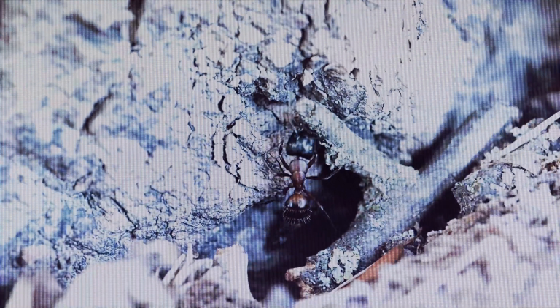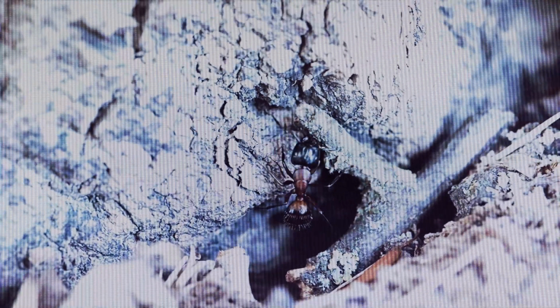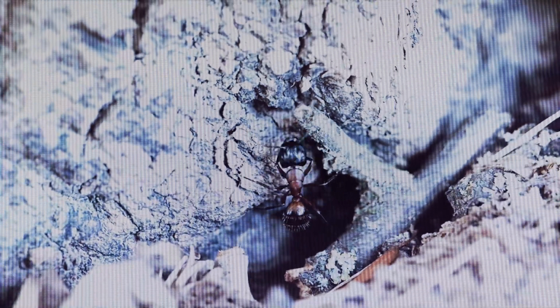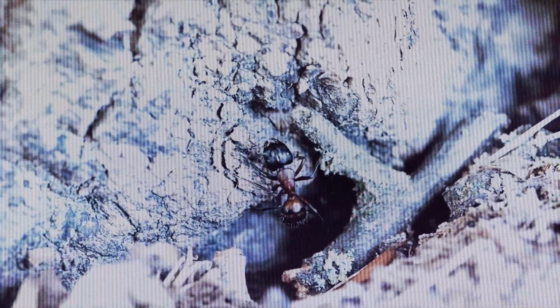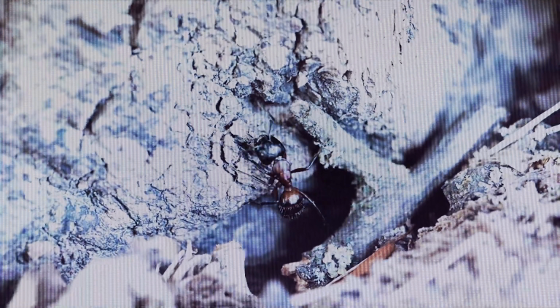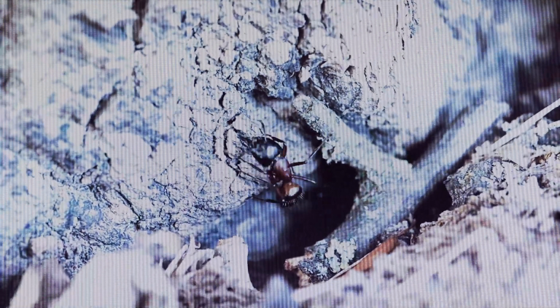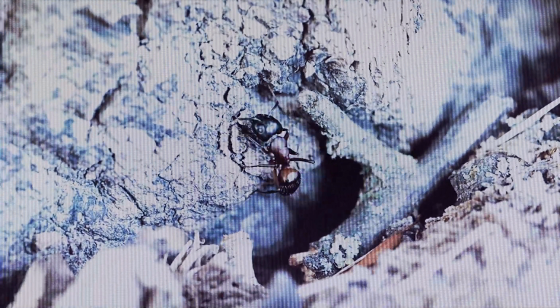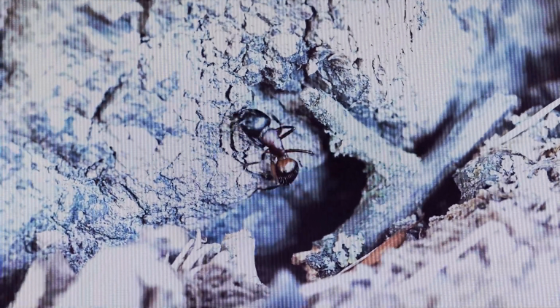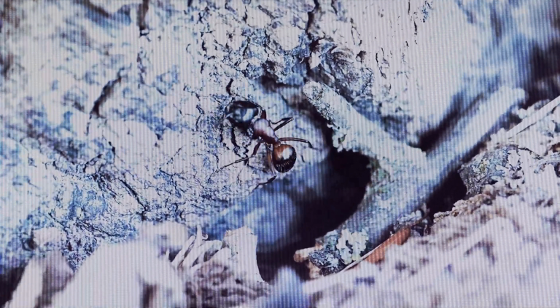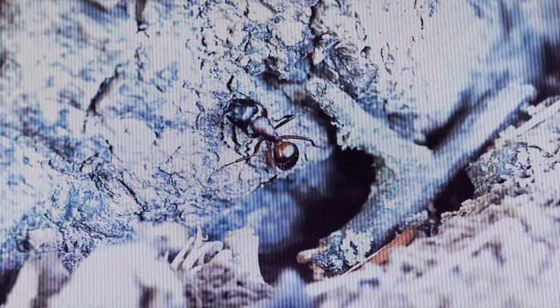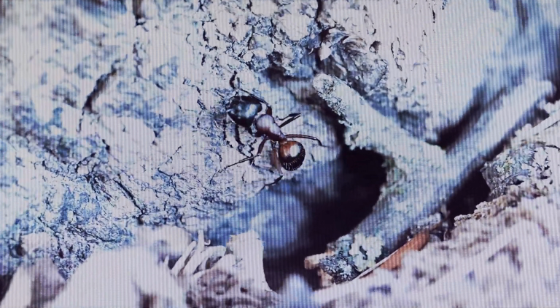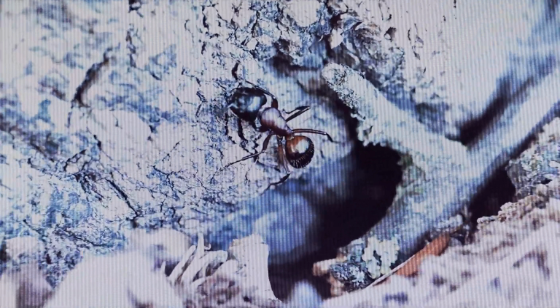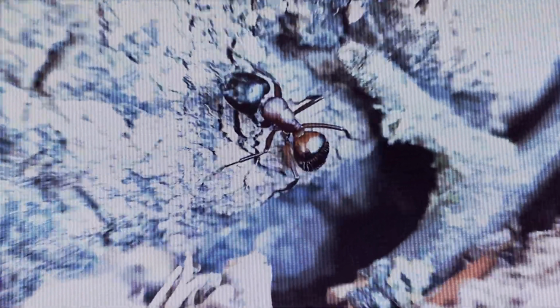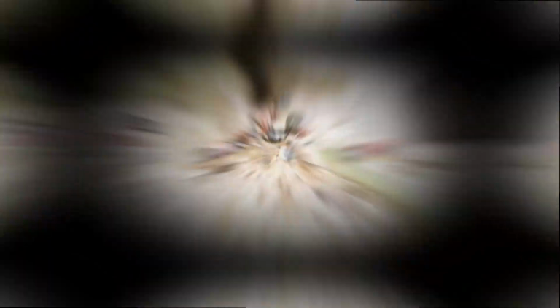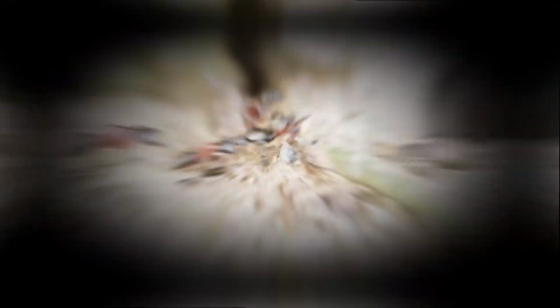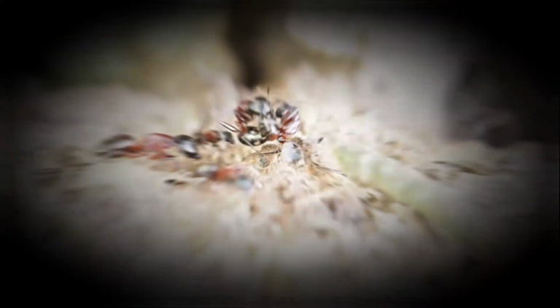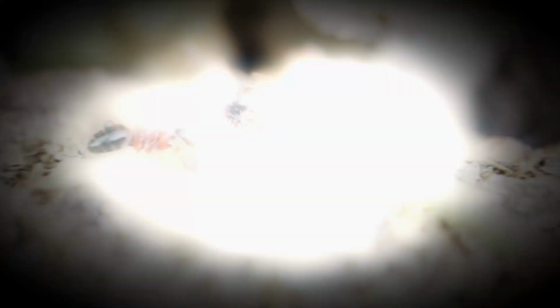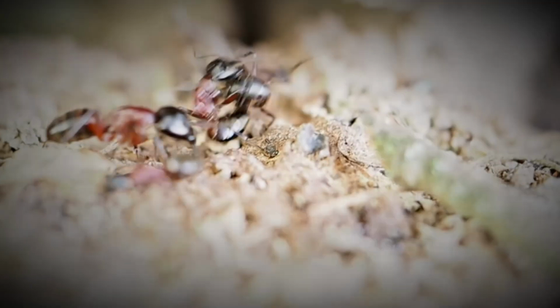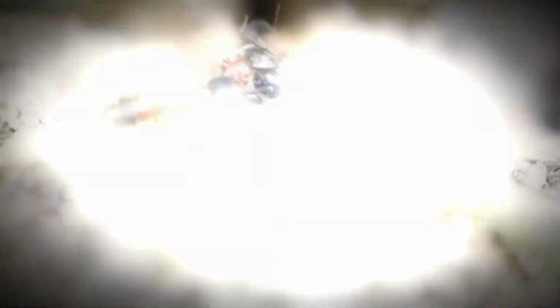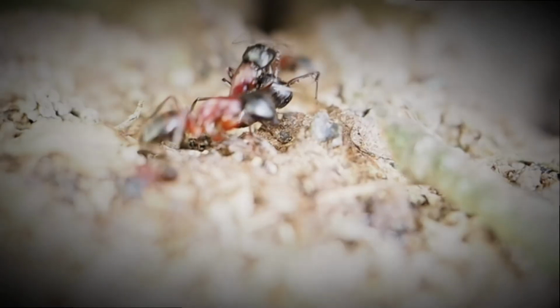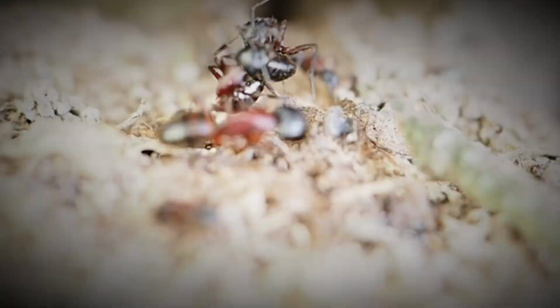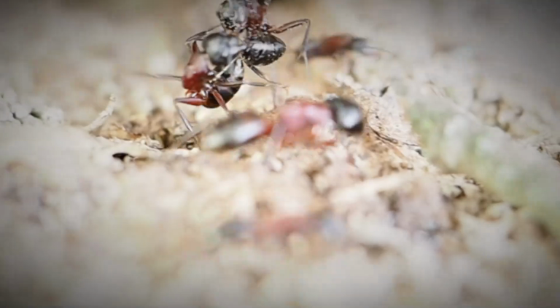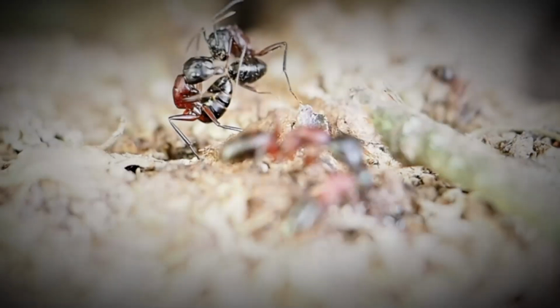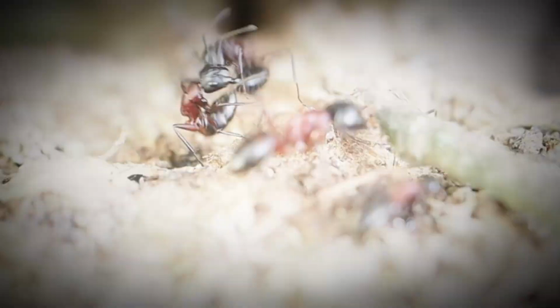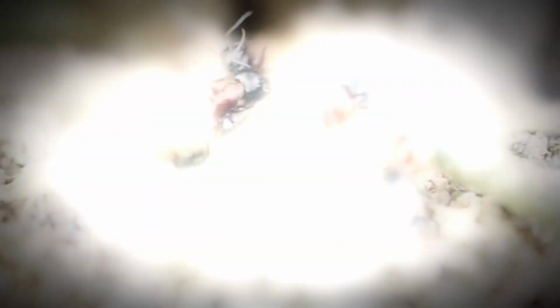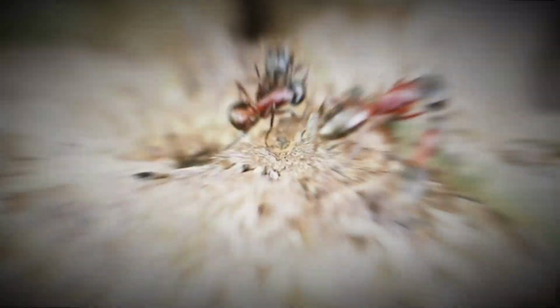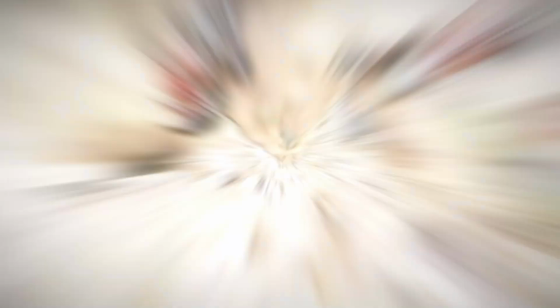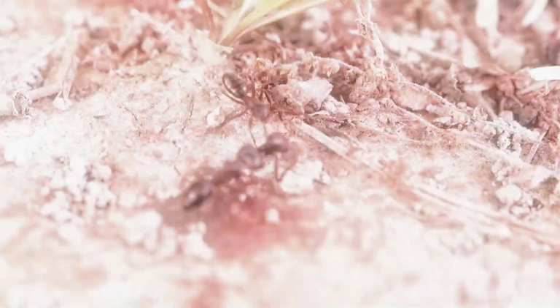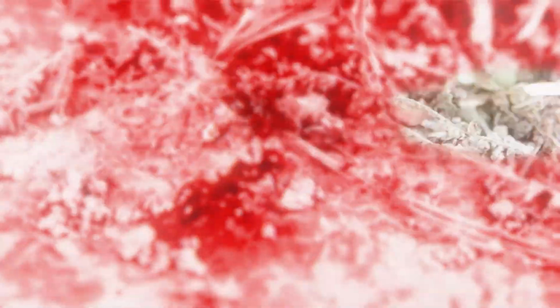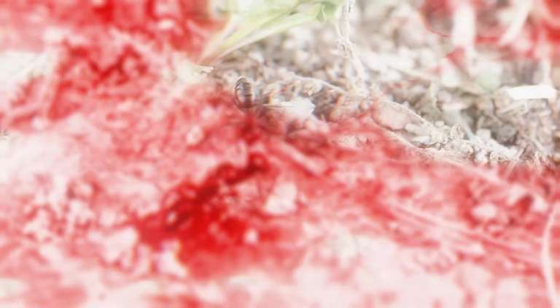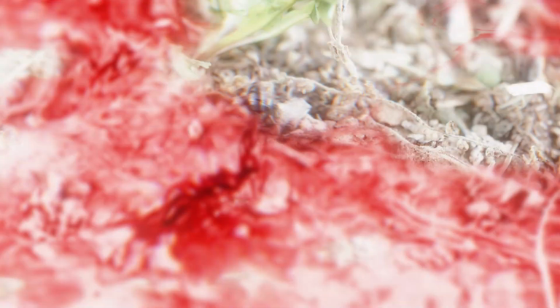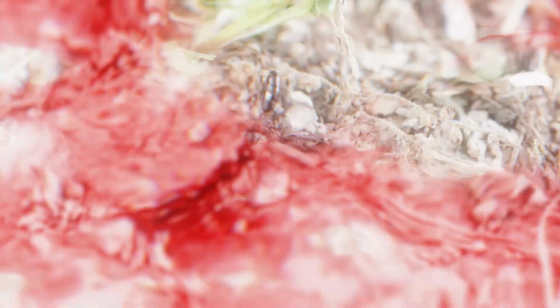These giant ants show no mercy within the family.